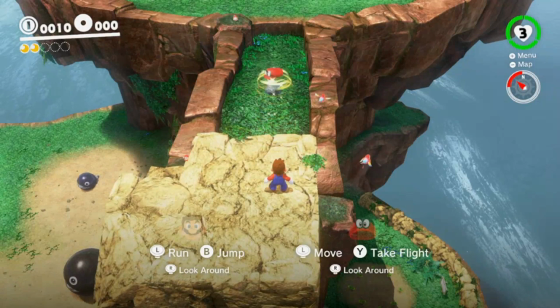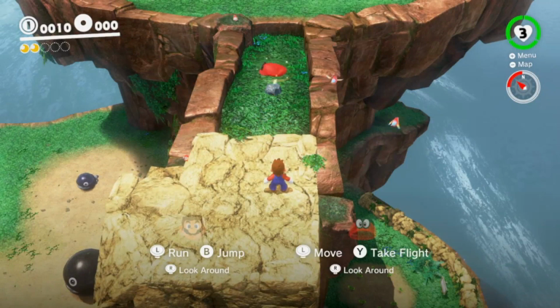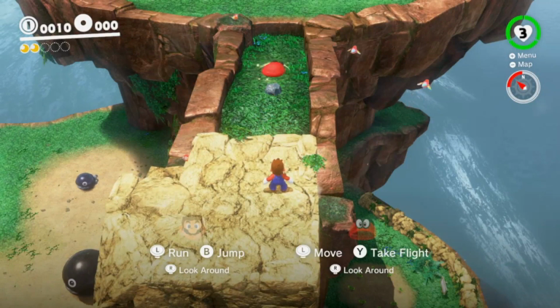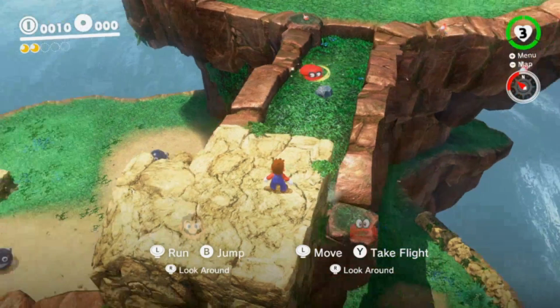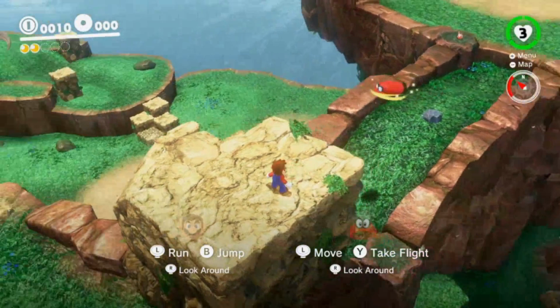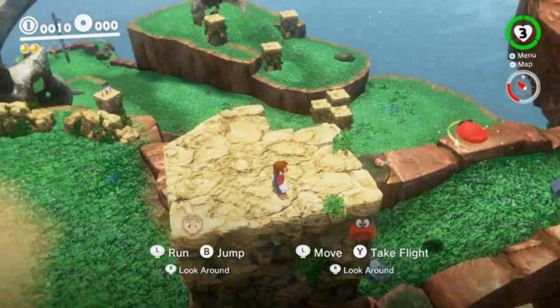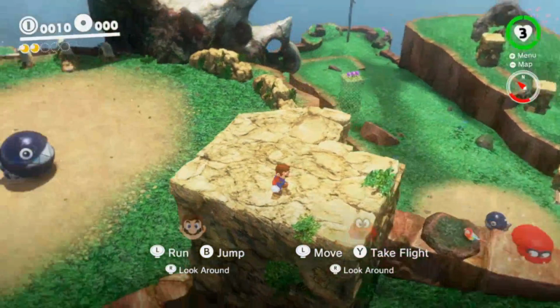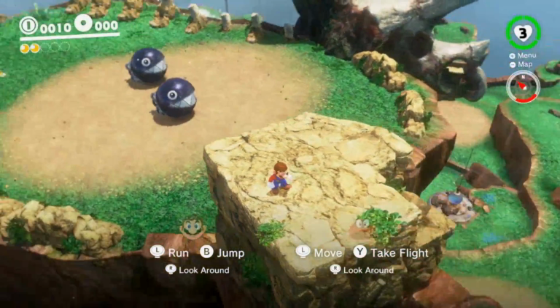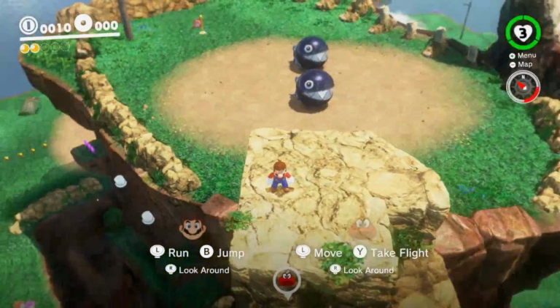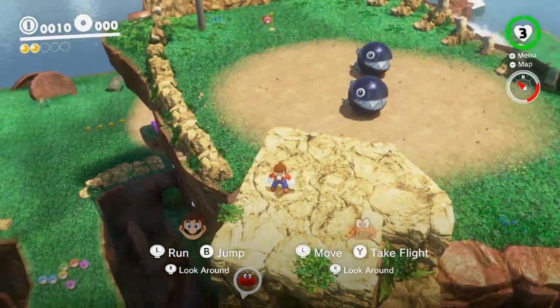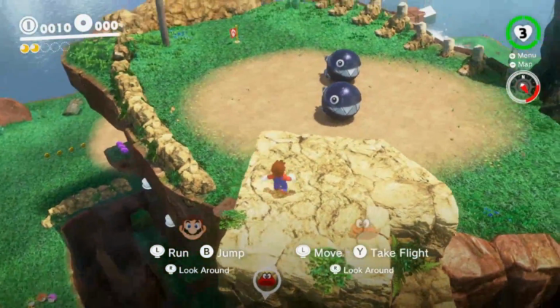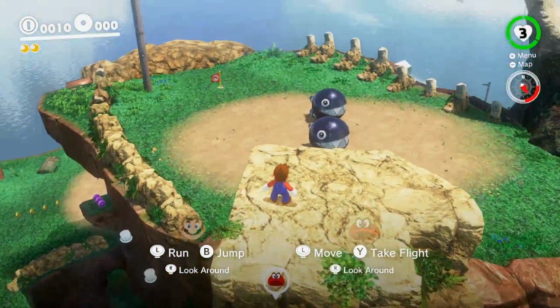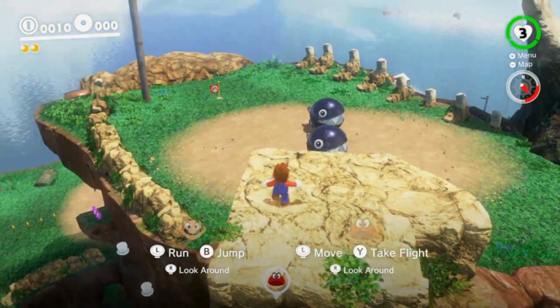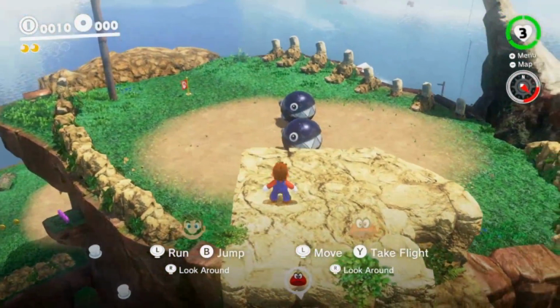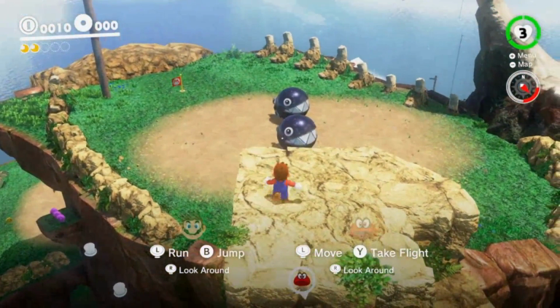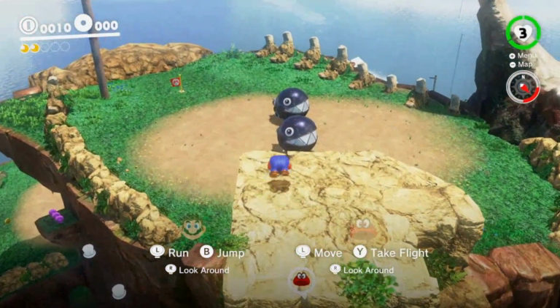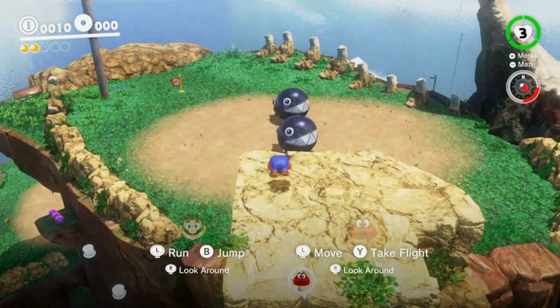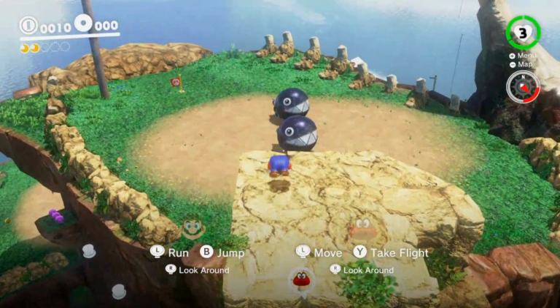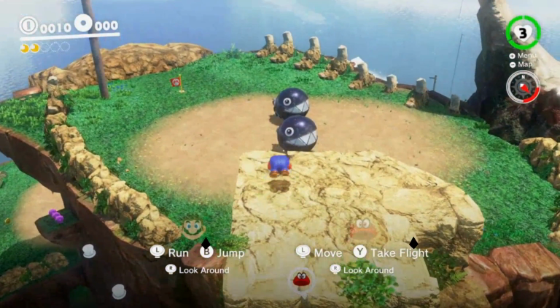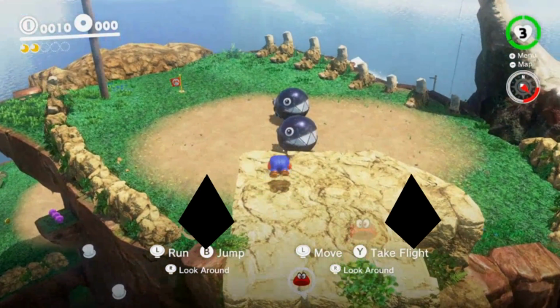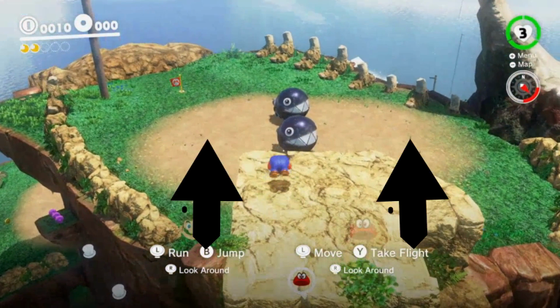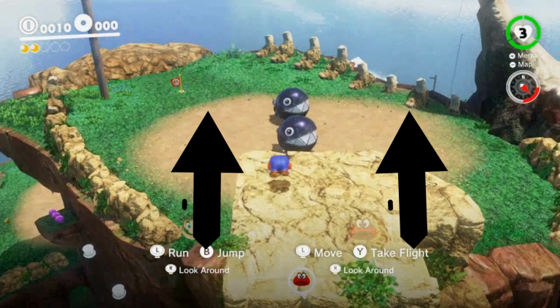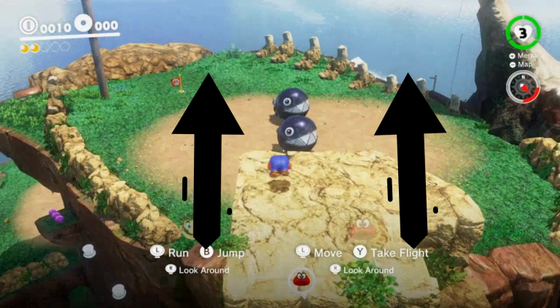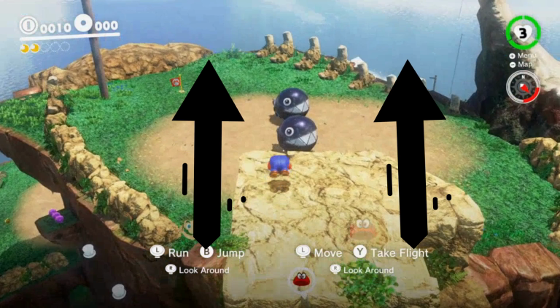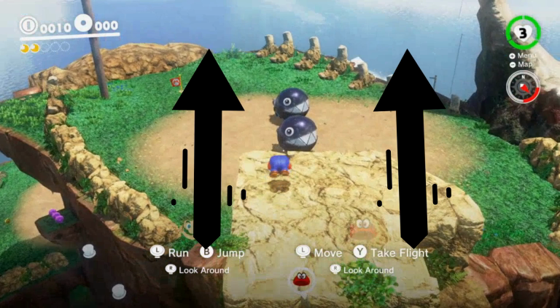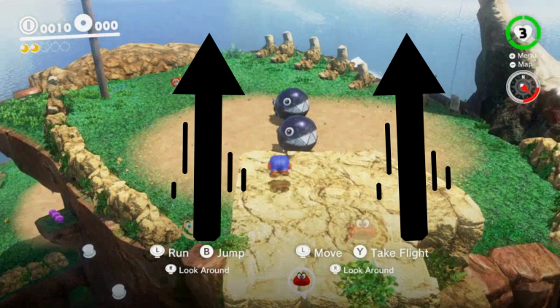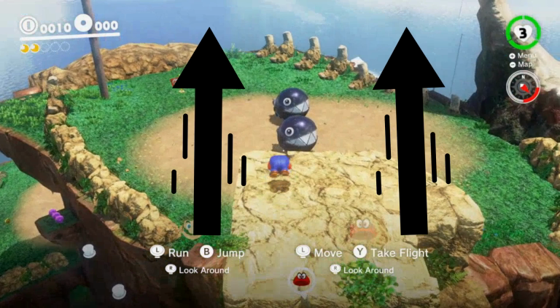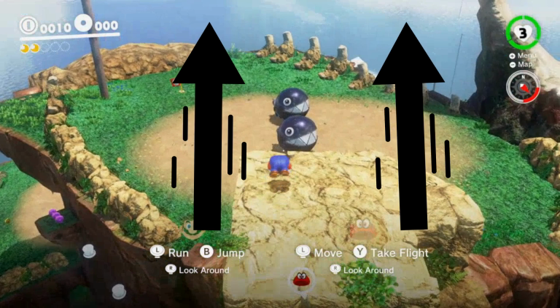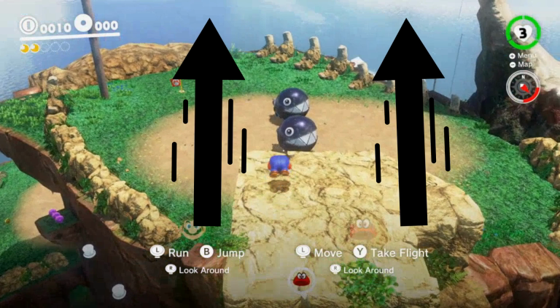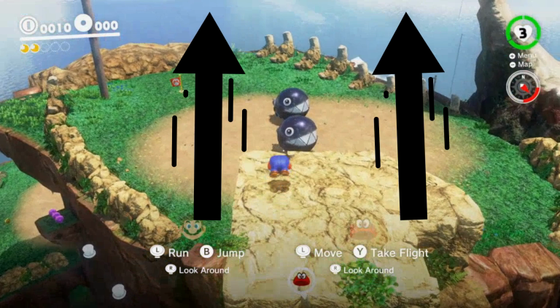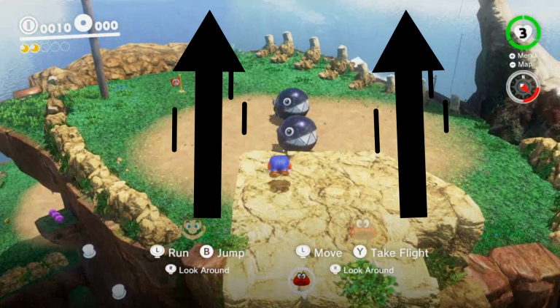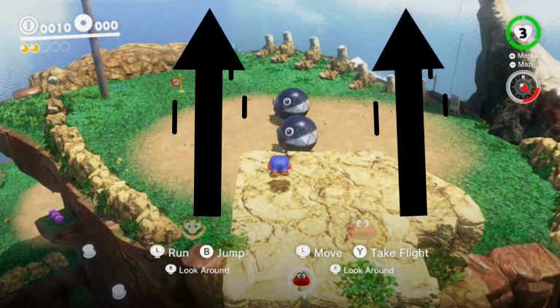First off, get on this rock, press Y or X on the second controller — yes, this is in 2-player — and then start rolling.